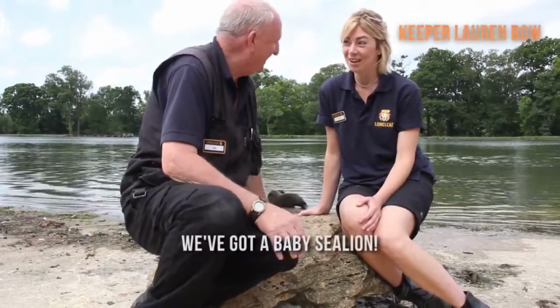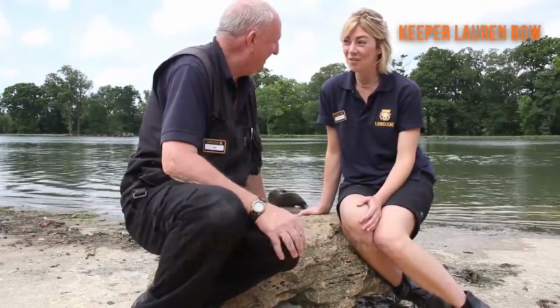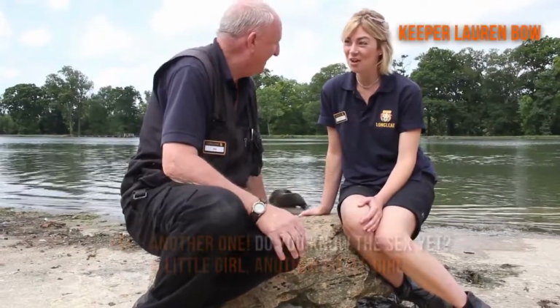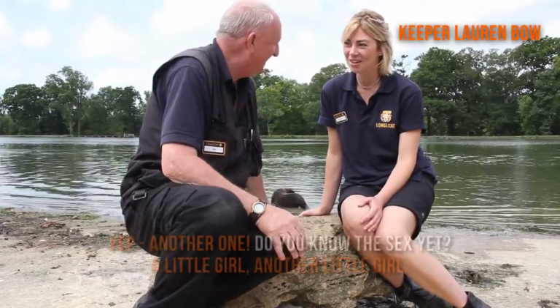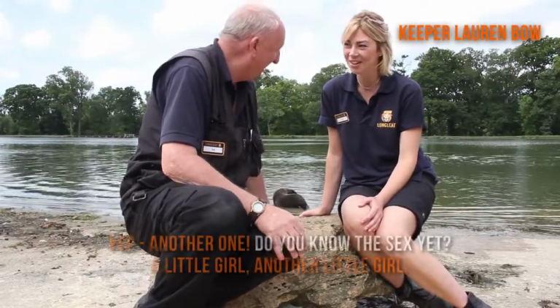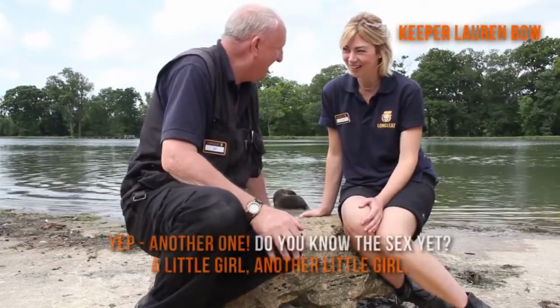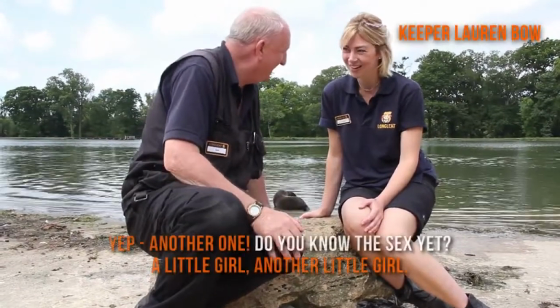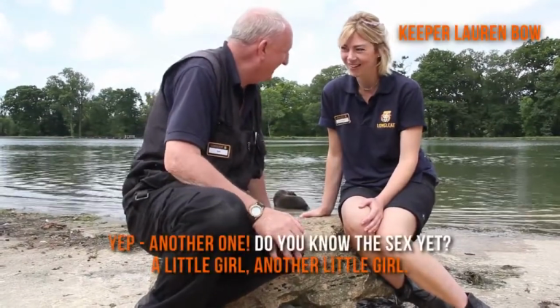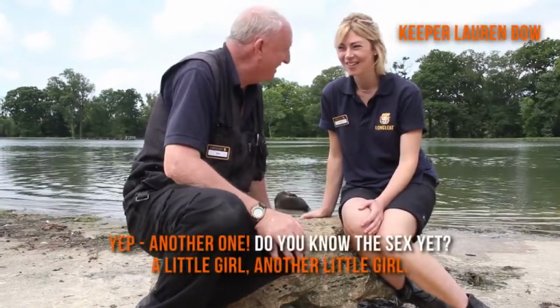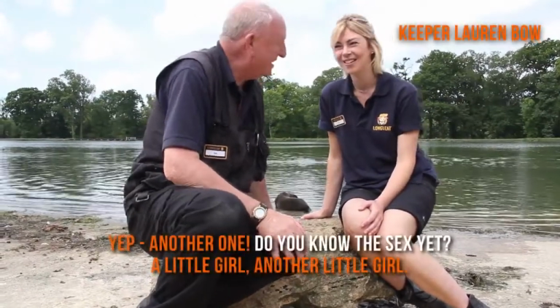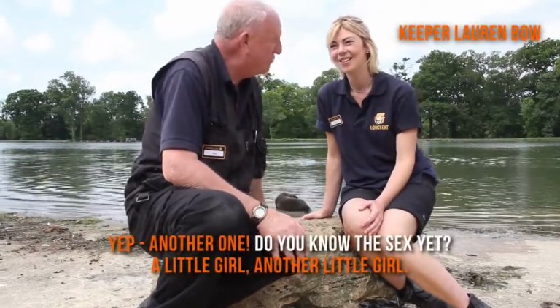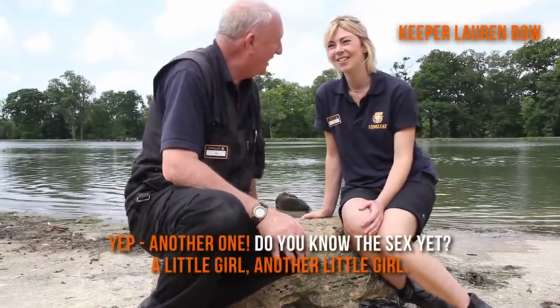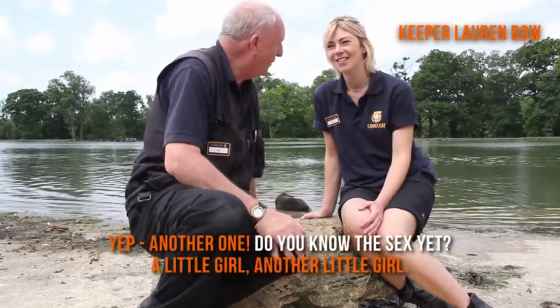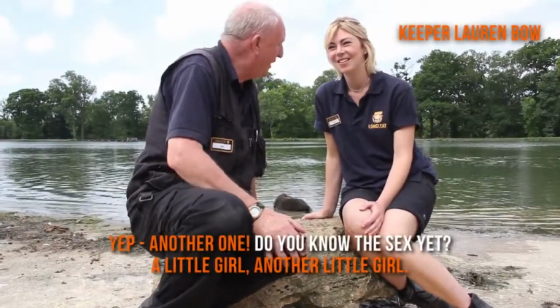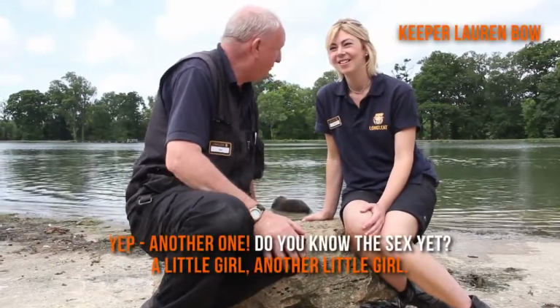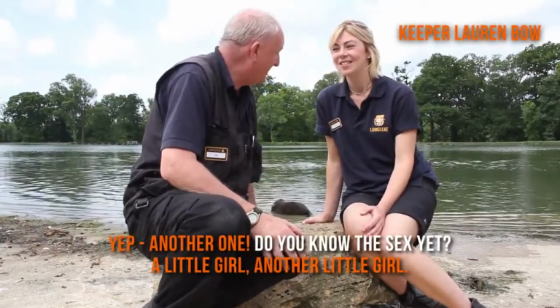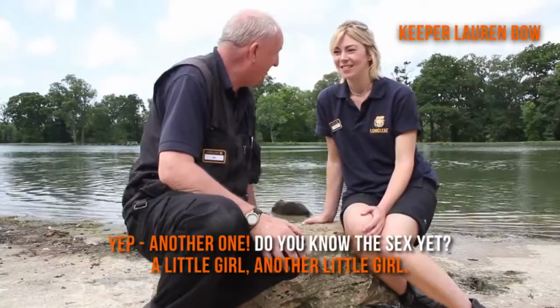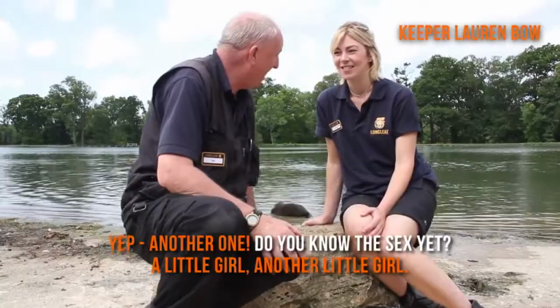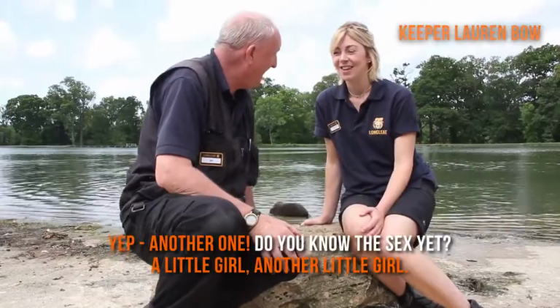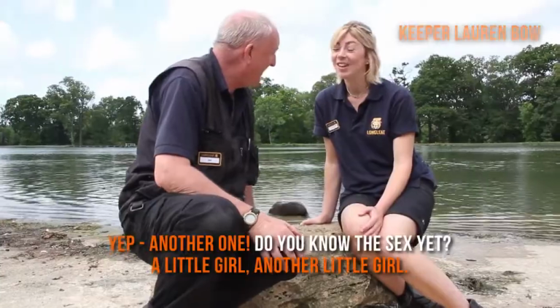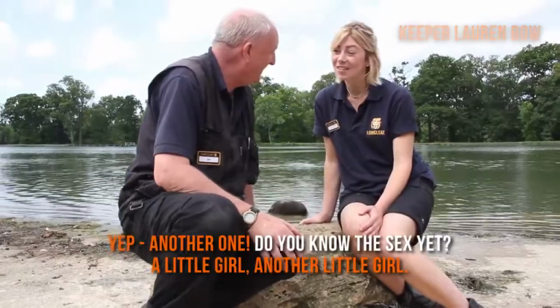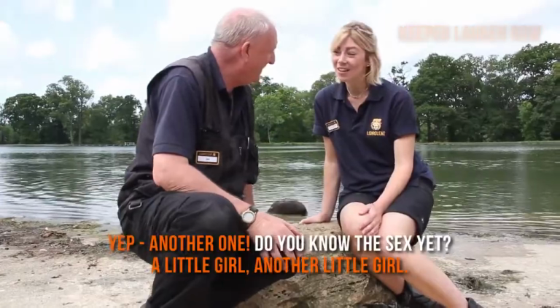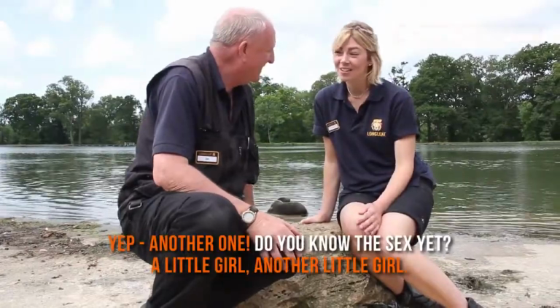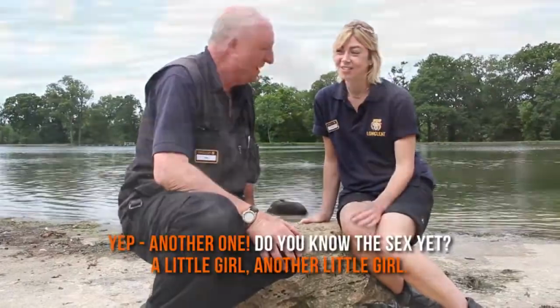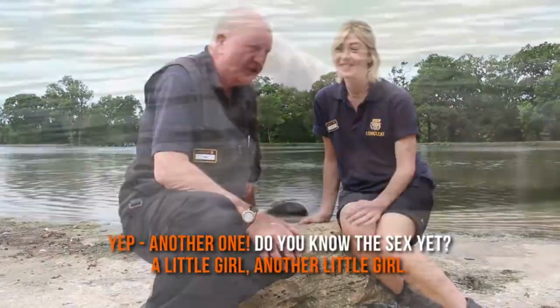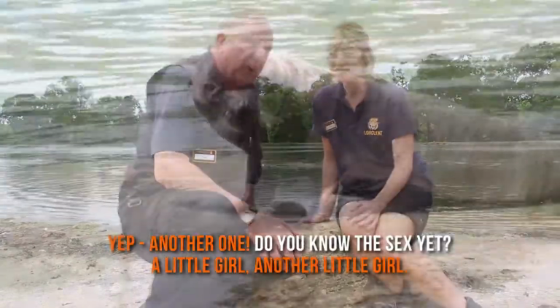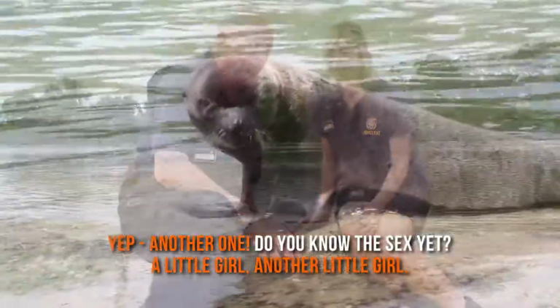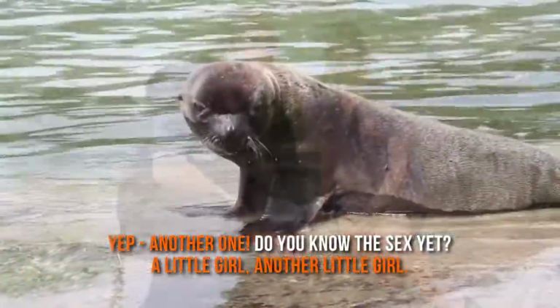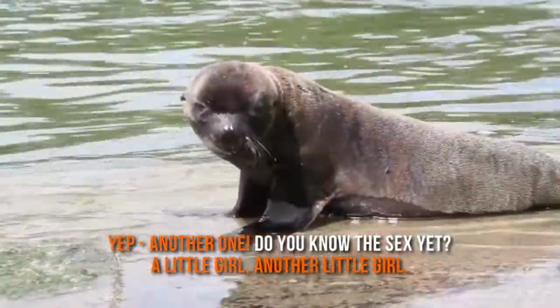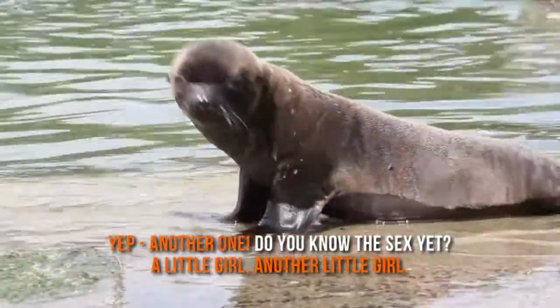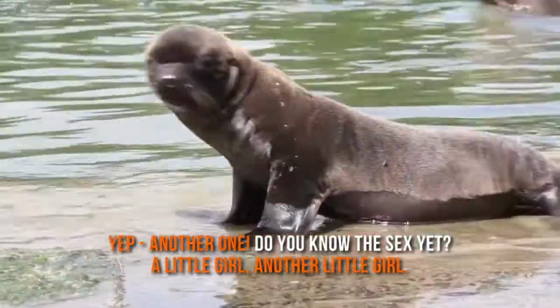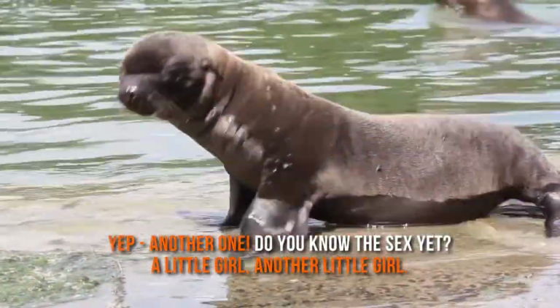Another one! That's really cool. It's a little girl — another girl.